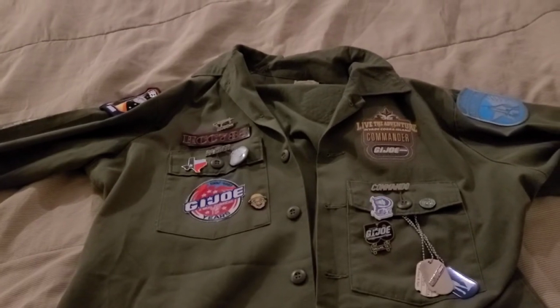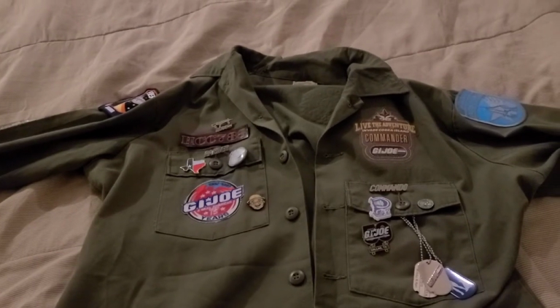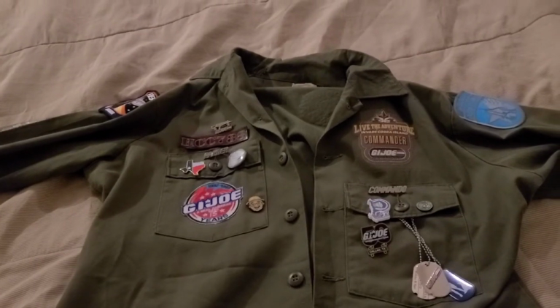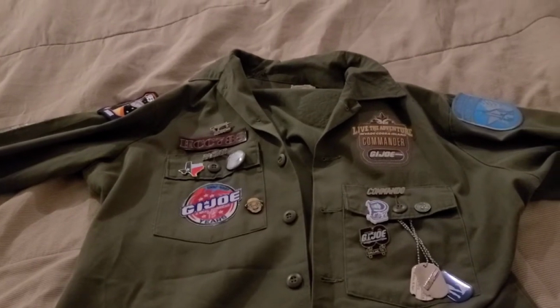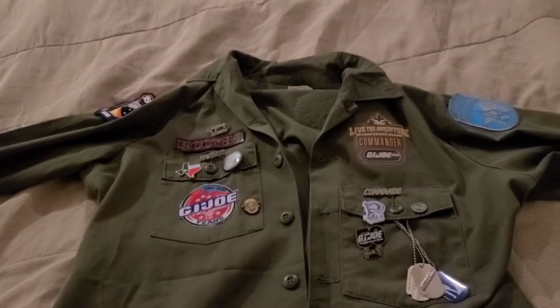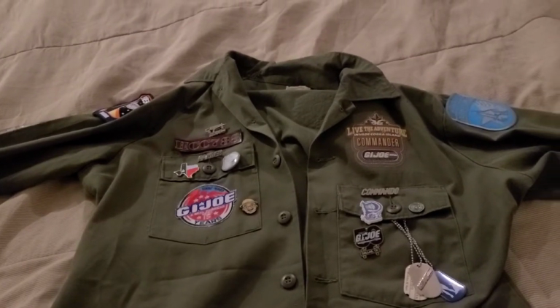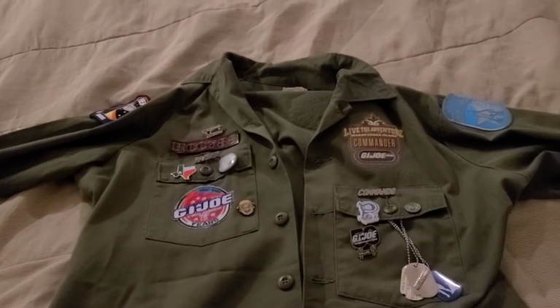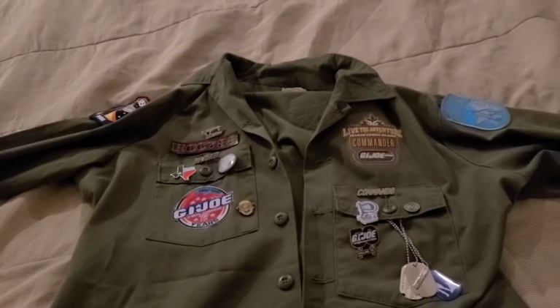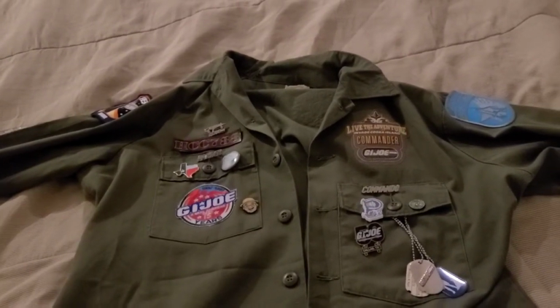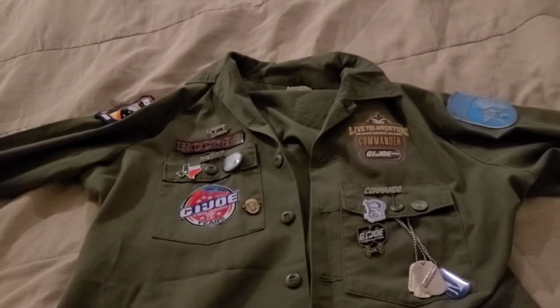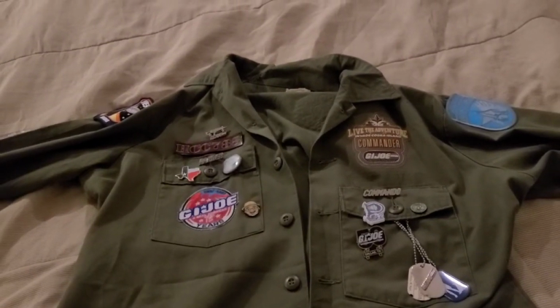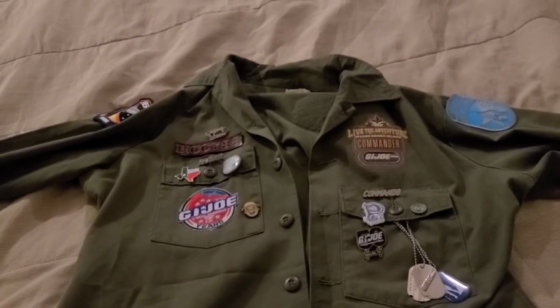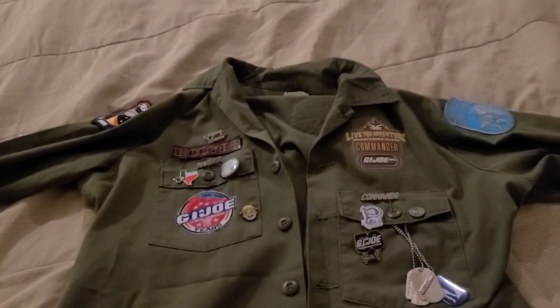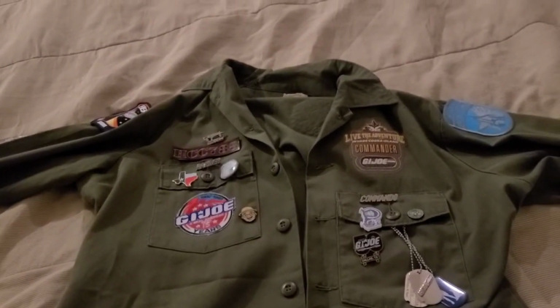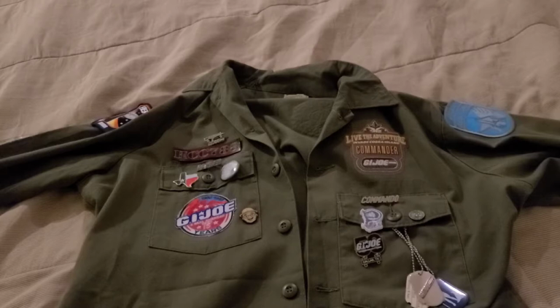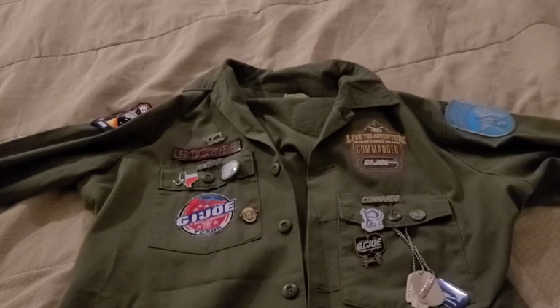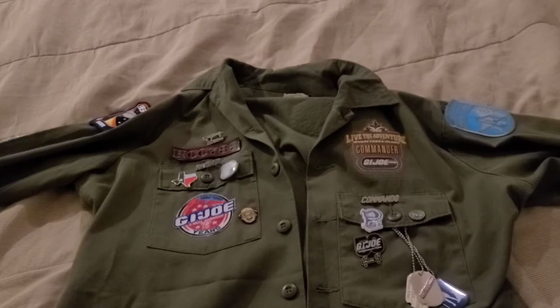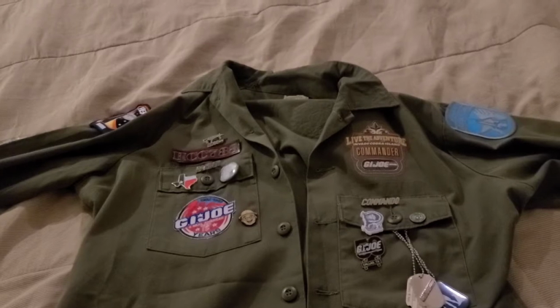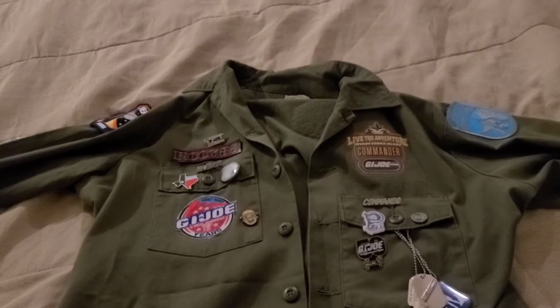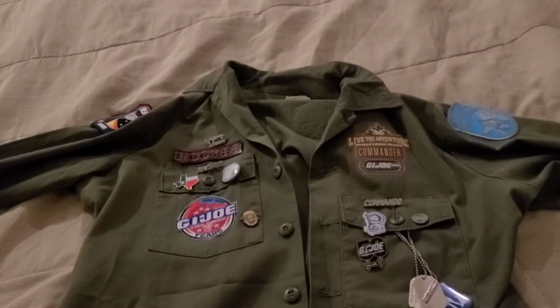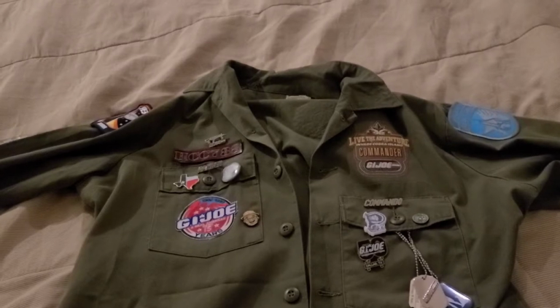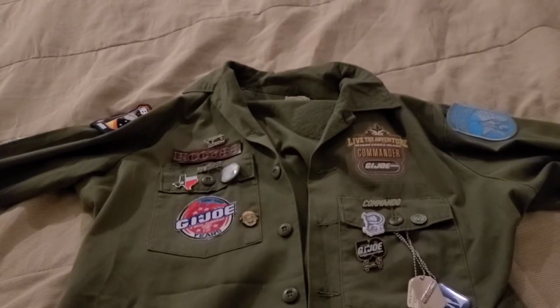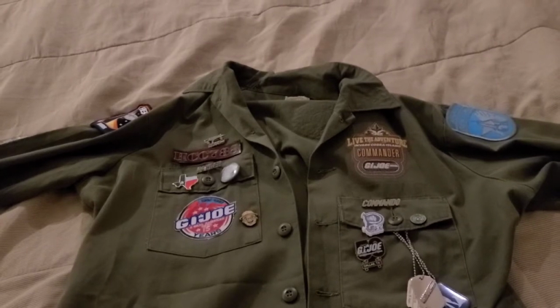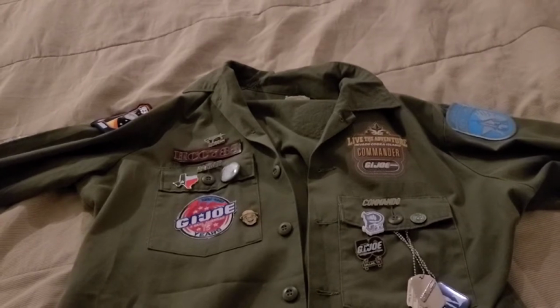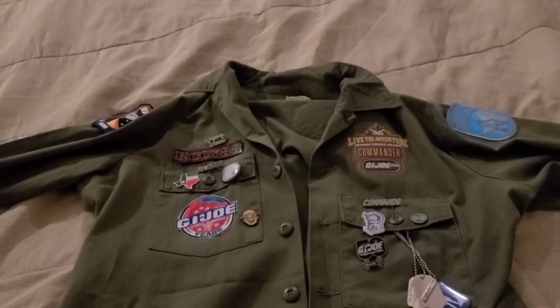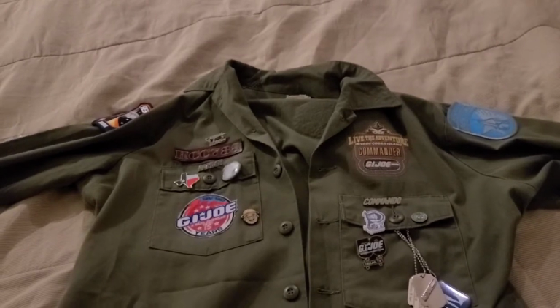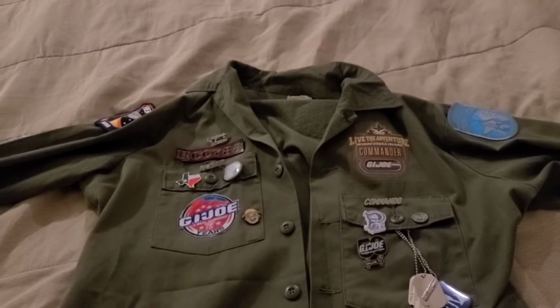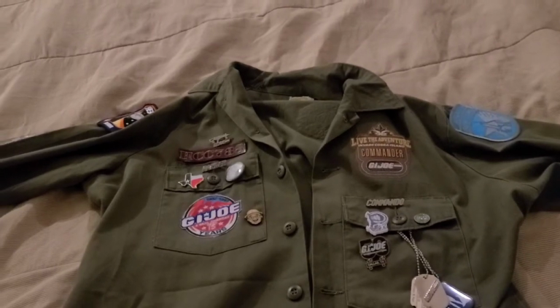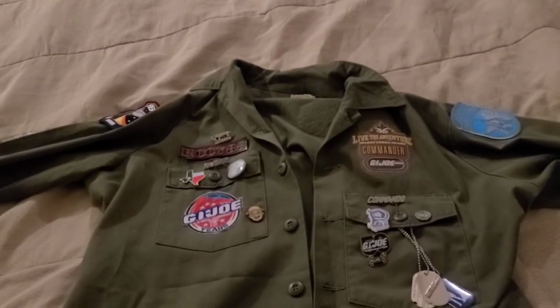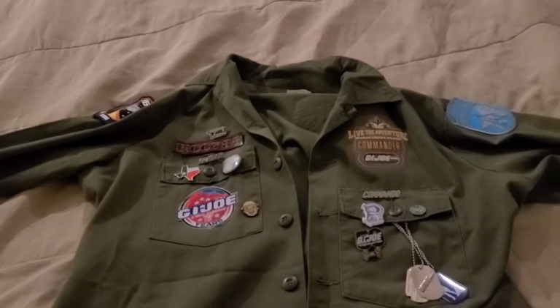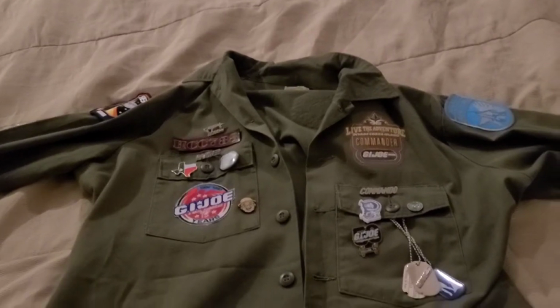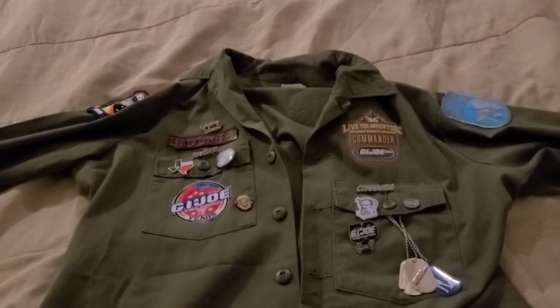Hello, Brian Tulsa here. Today I'm going to give you a tour of my shirt.